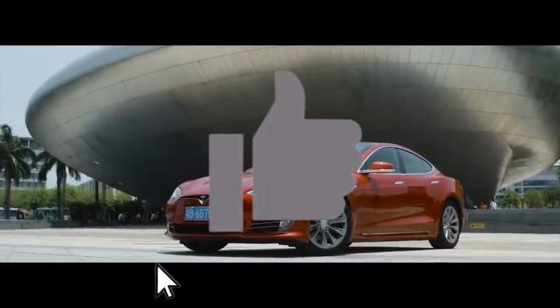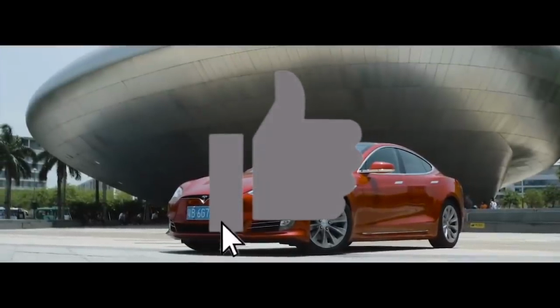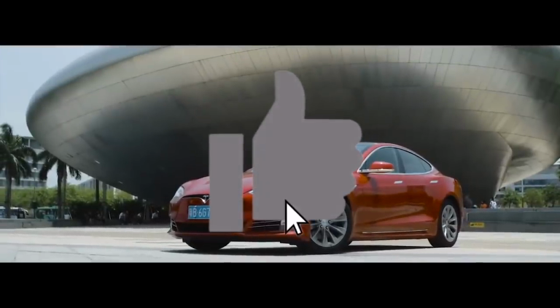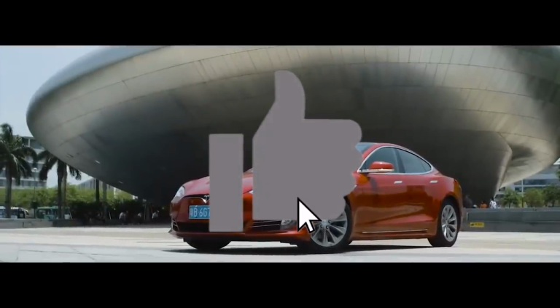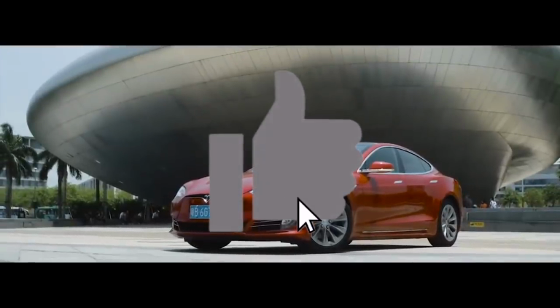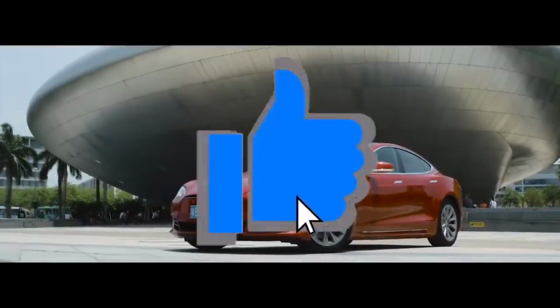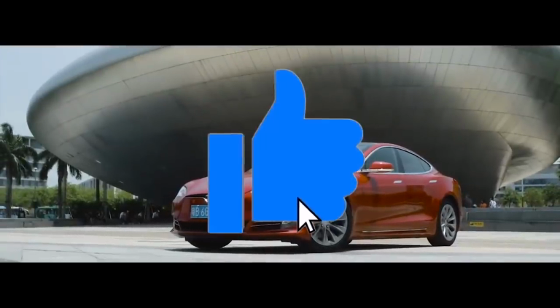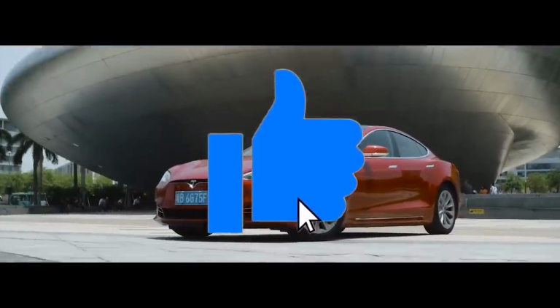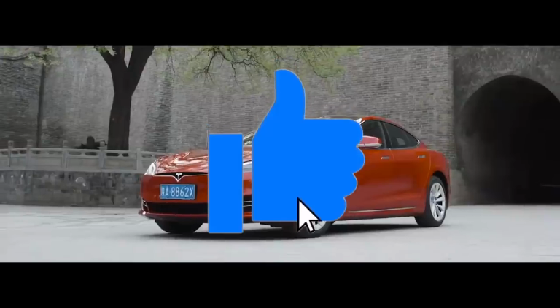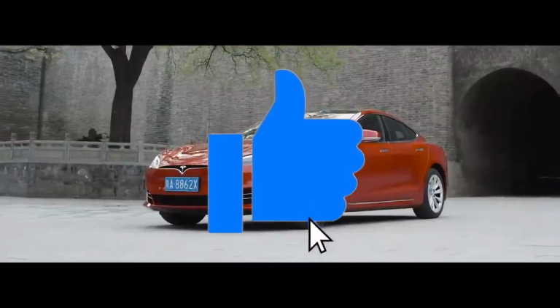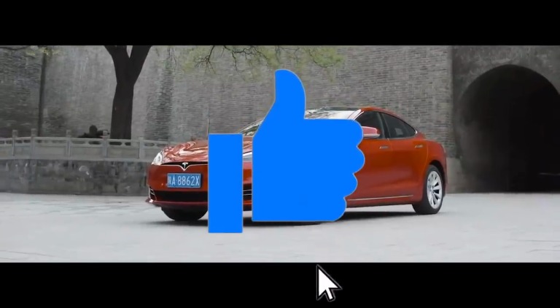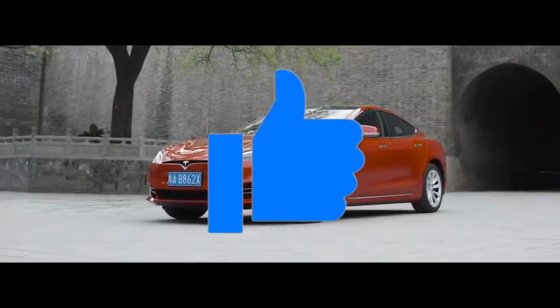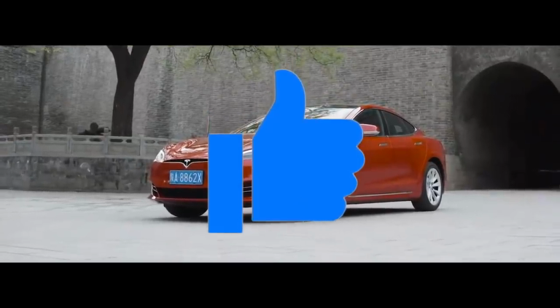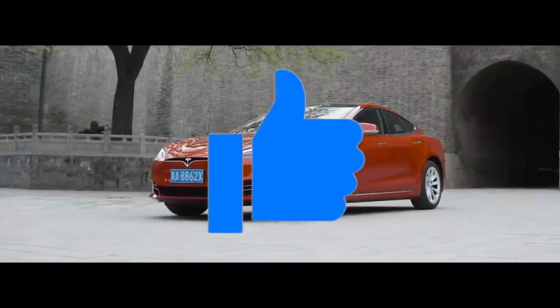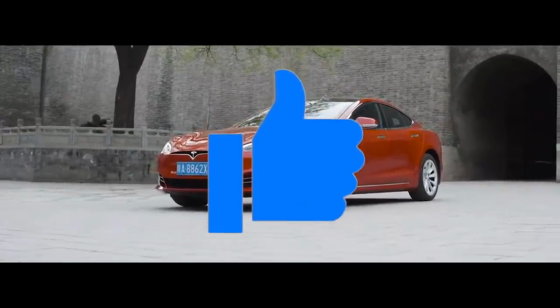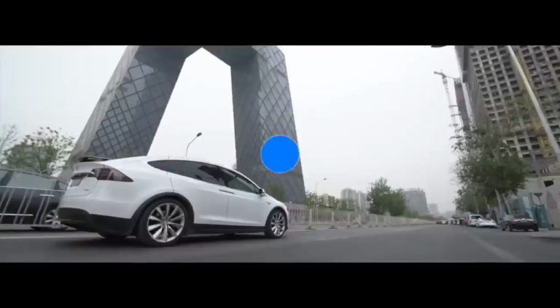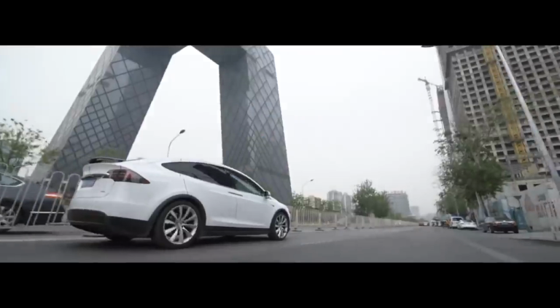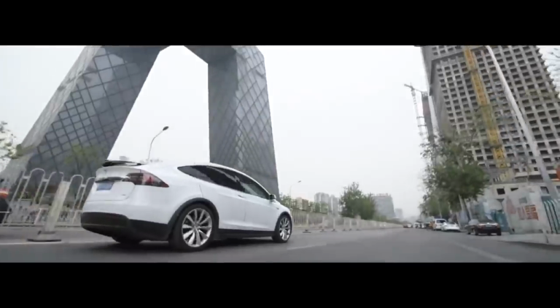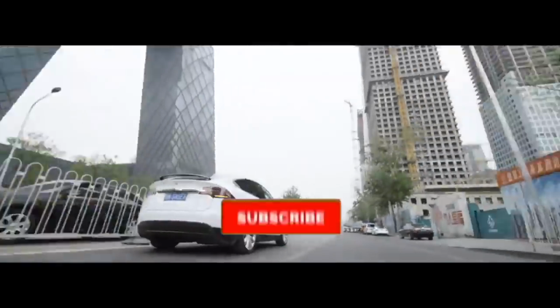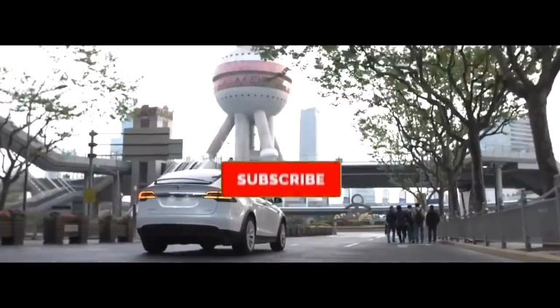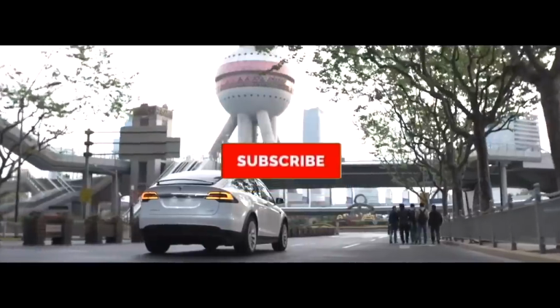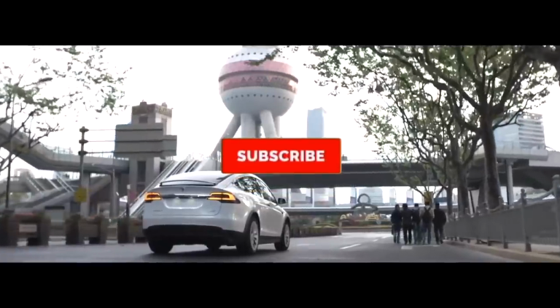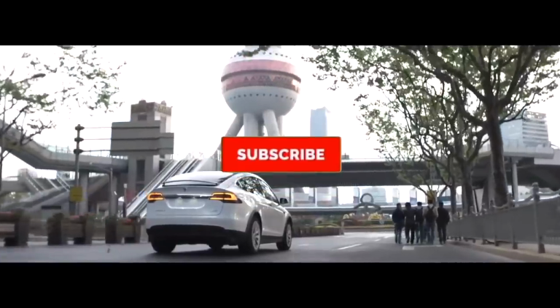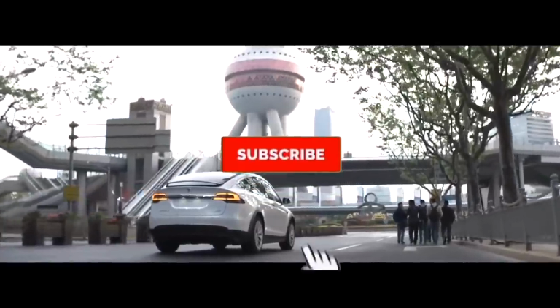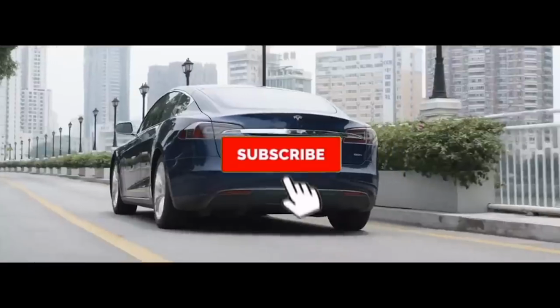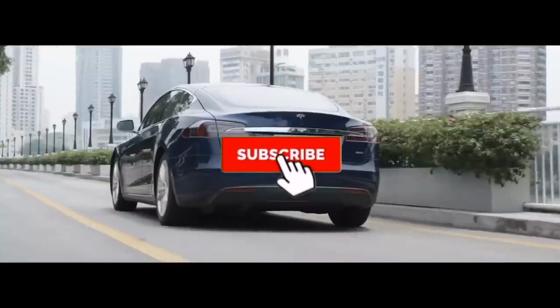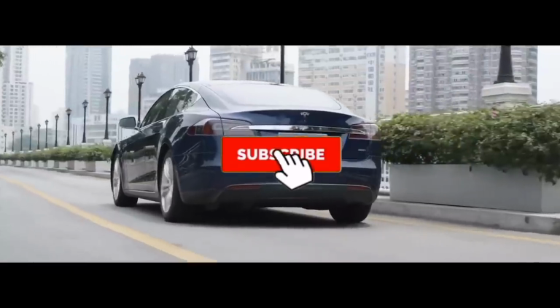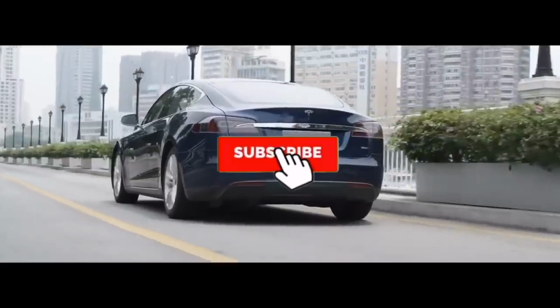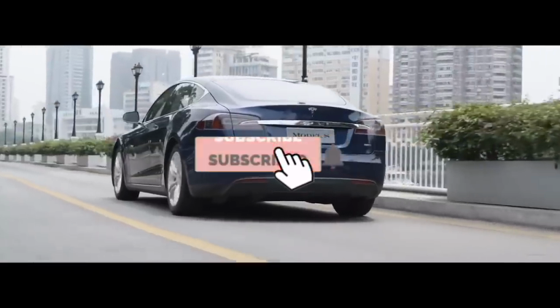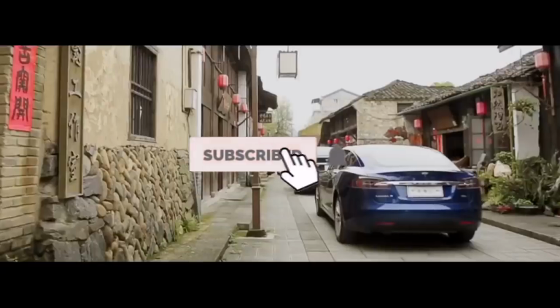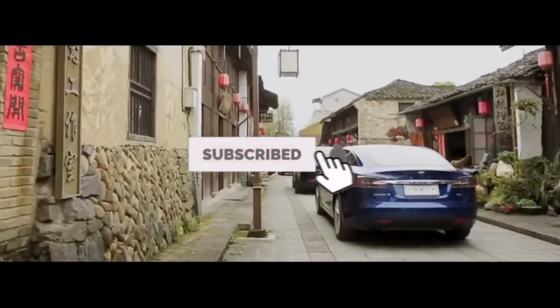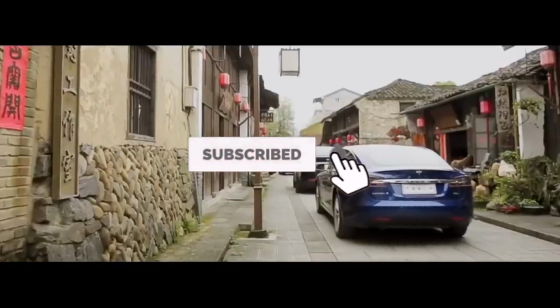Before I begin, please take a moment and hit the like button and subscribe. It really helps out with the channel.